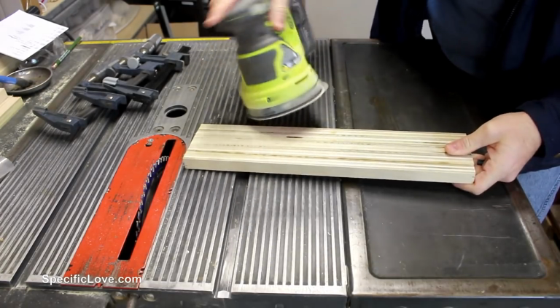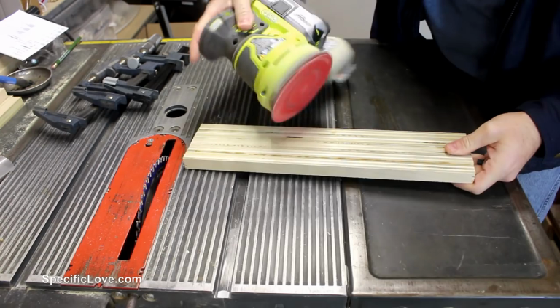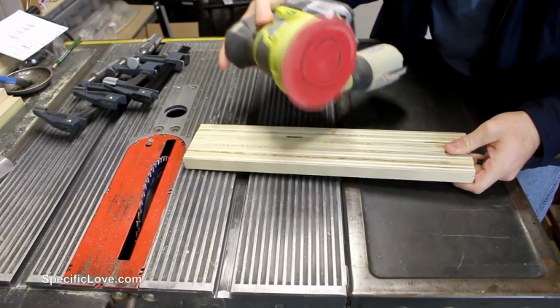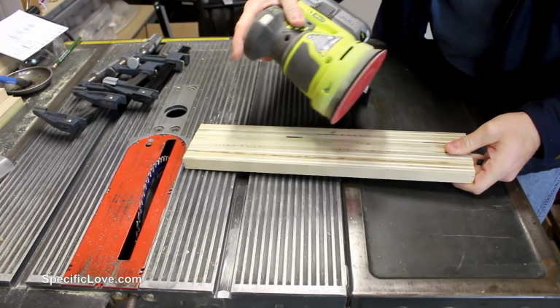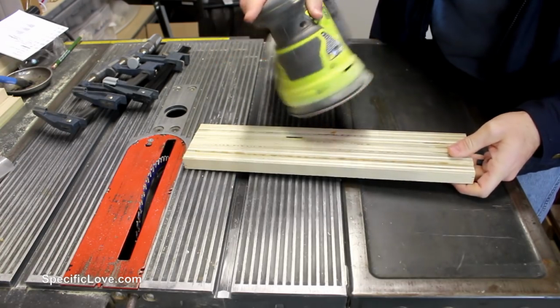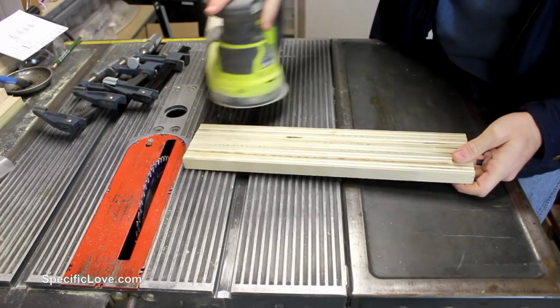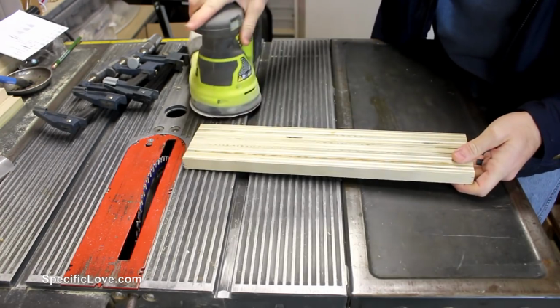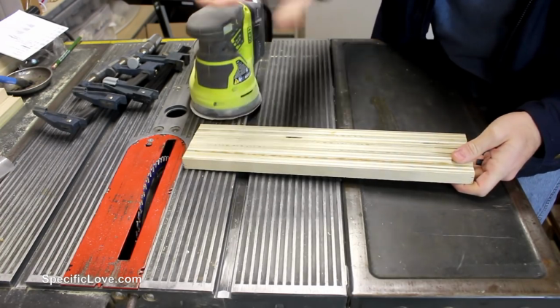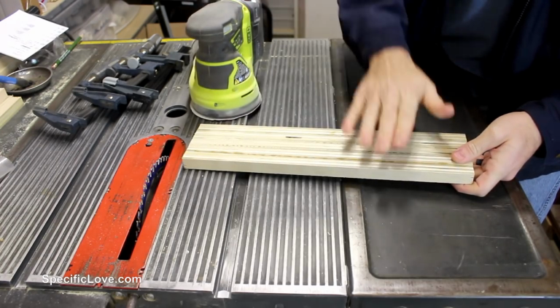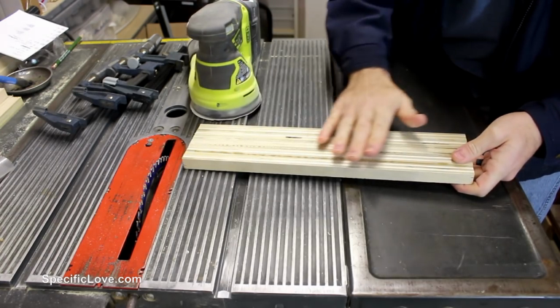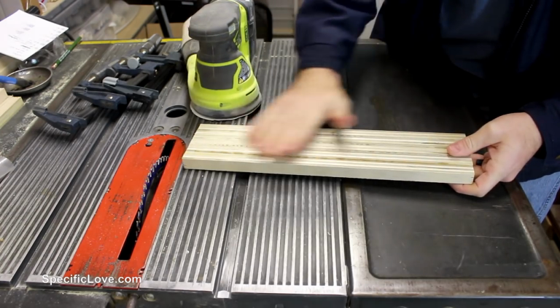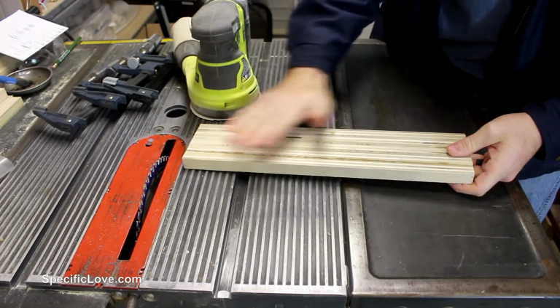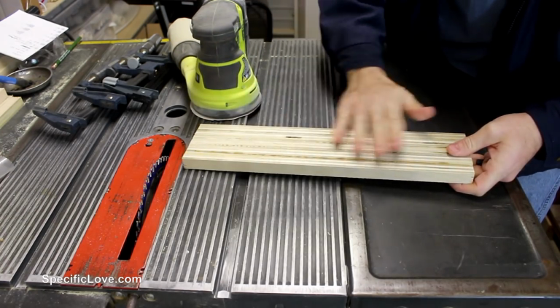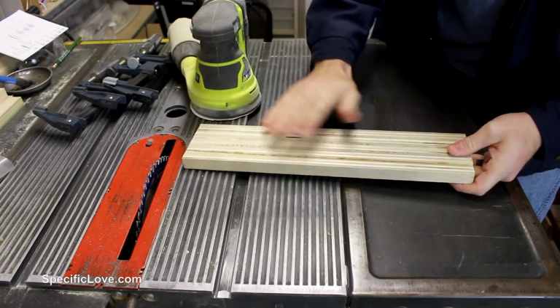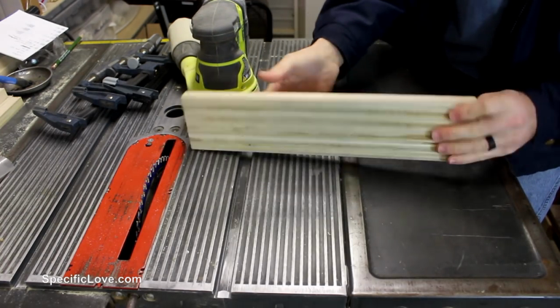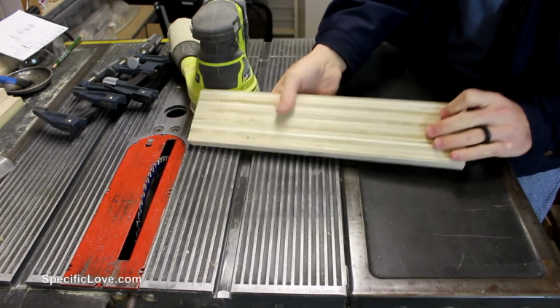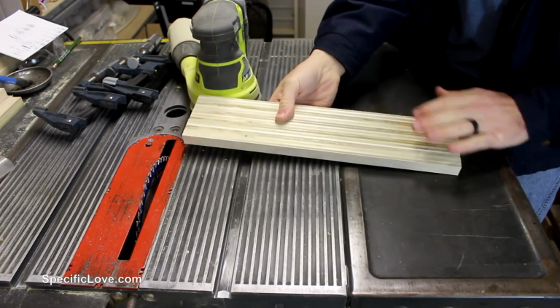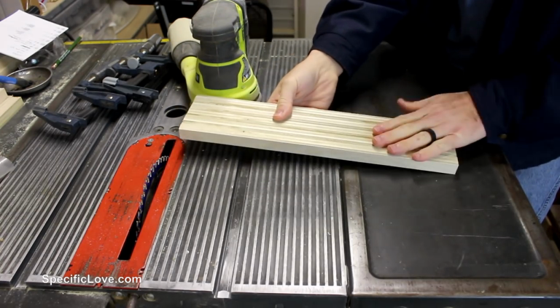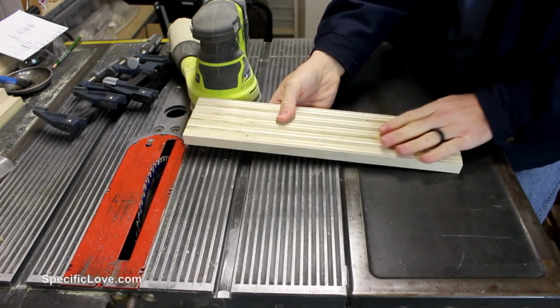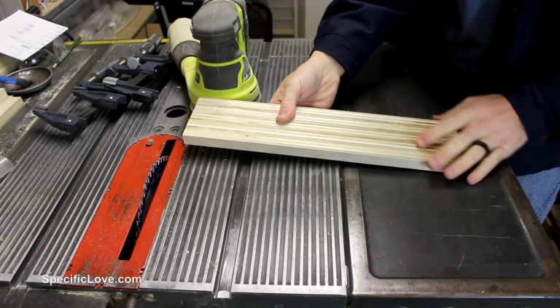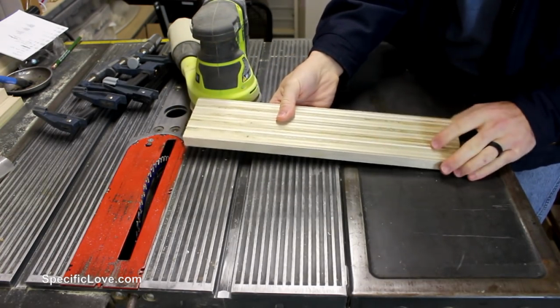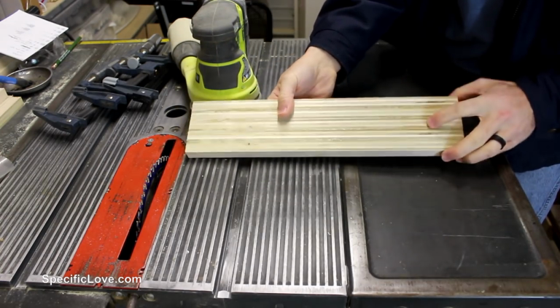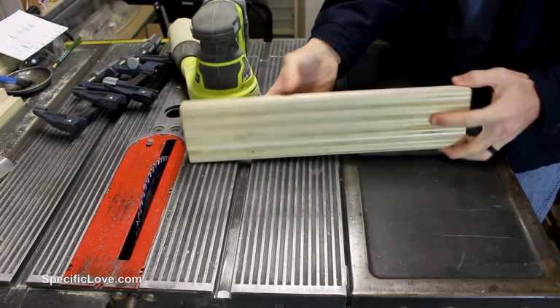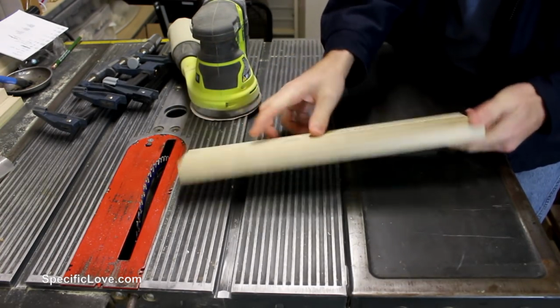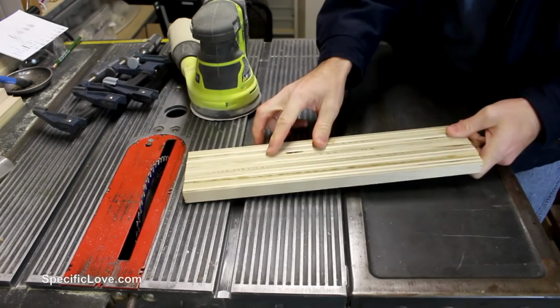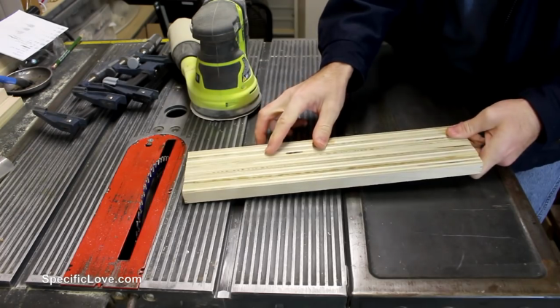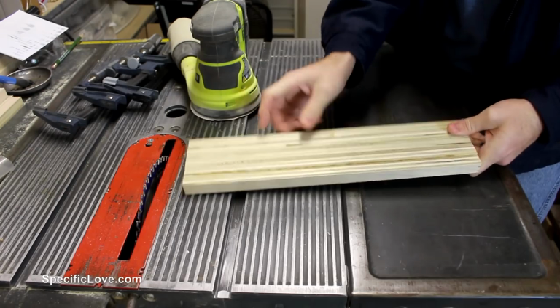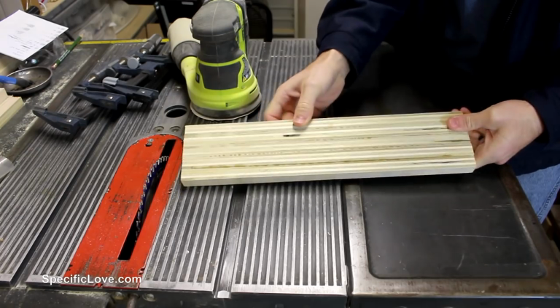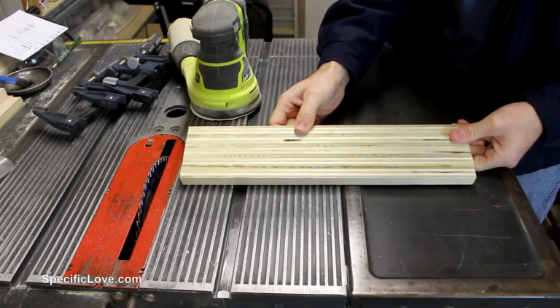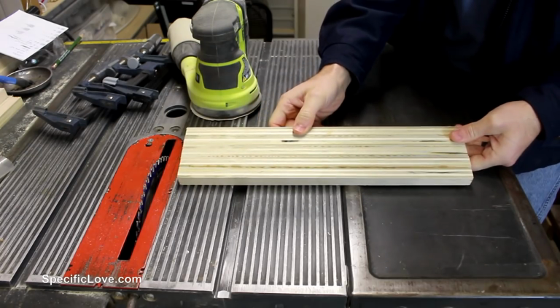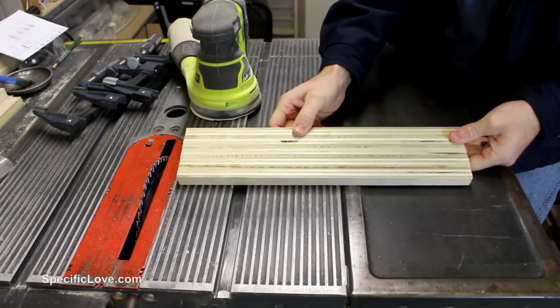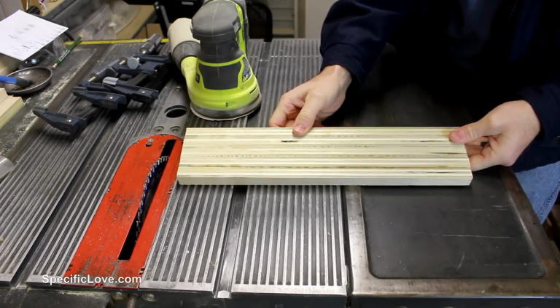You can always use a hand sander to smooth these out, or a belt sander if you have one. But I have a planer and I'm going to make simple work of that.